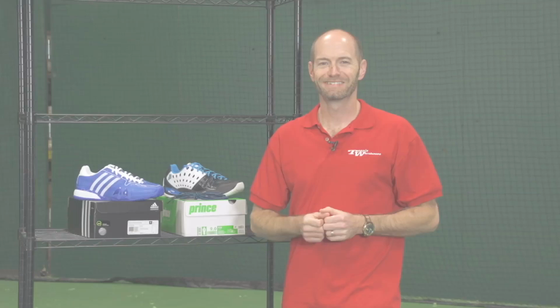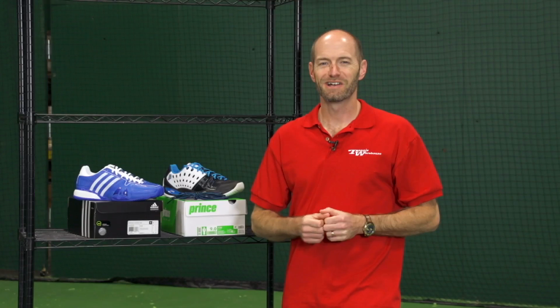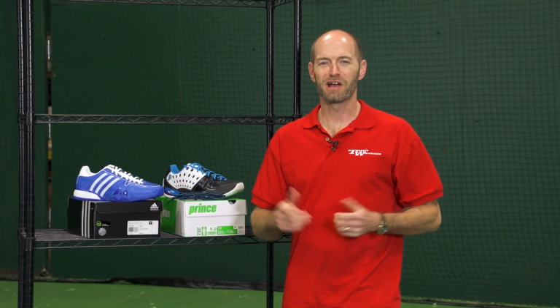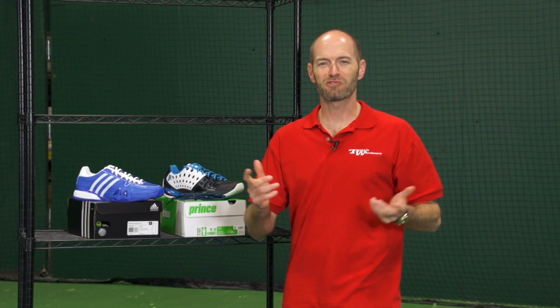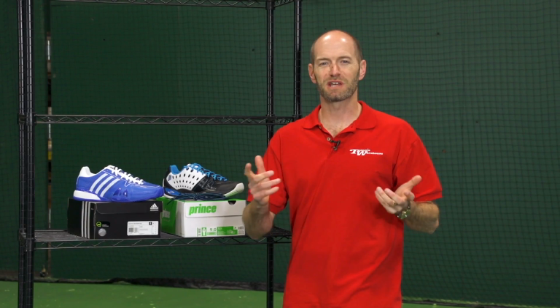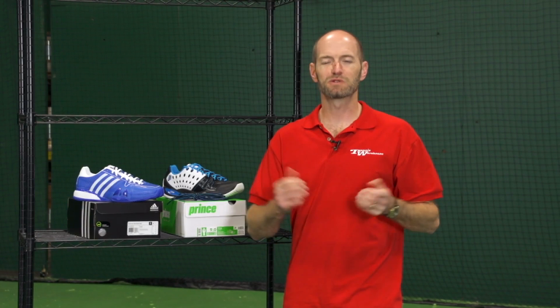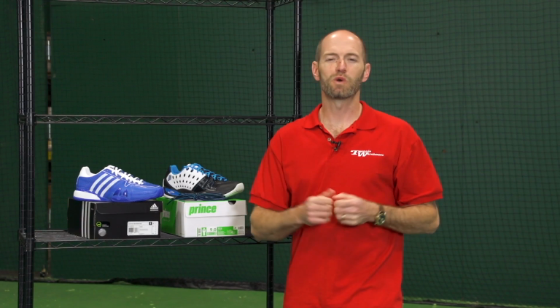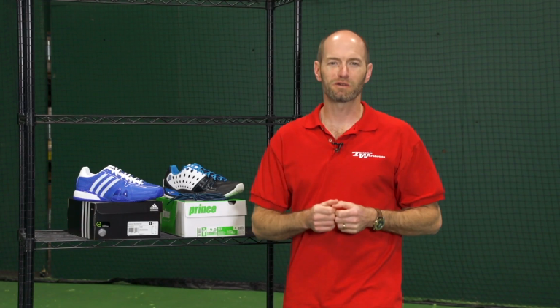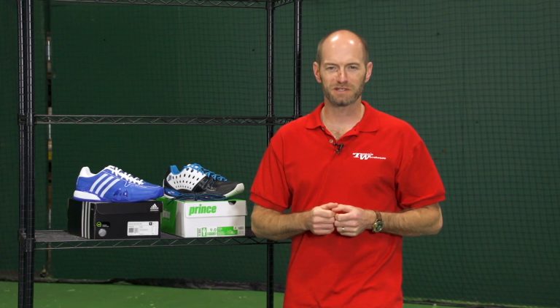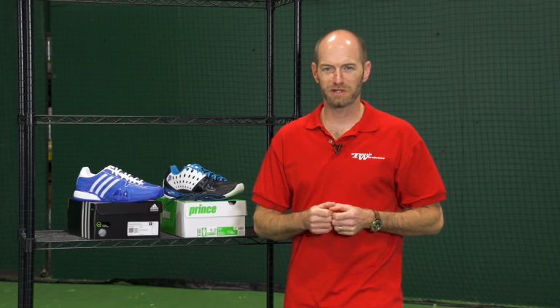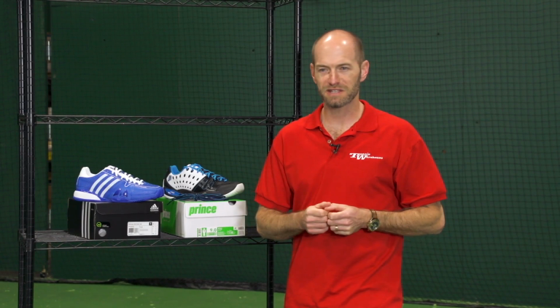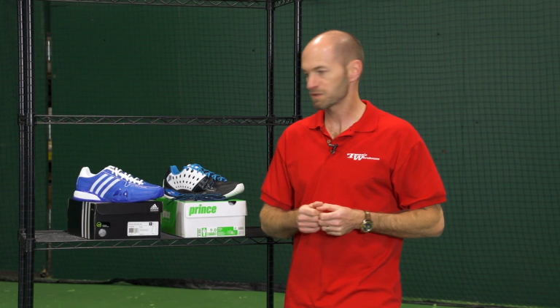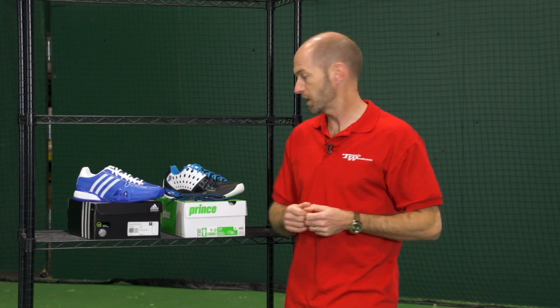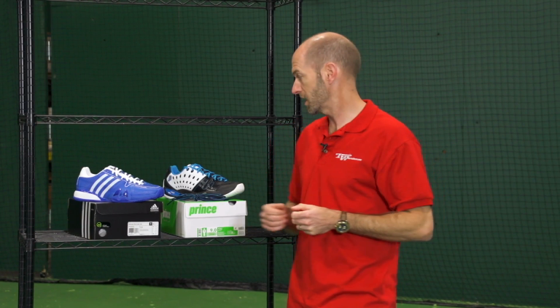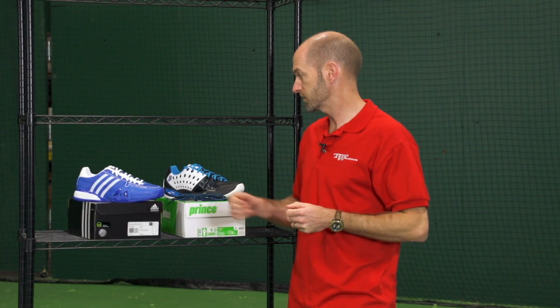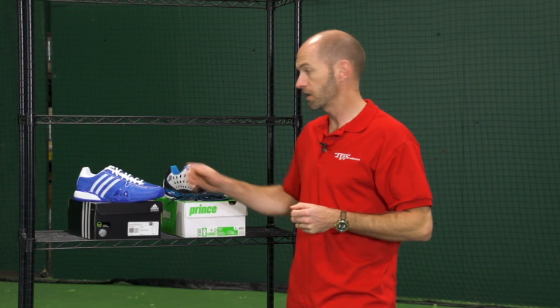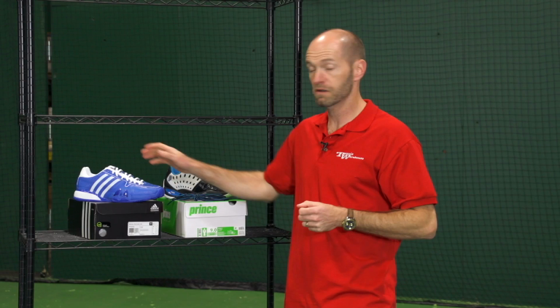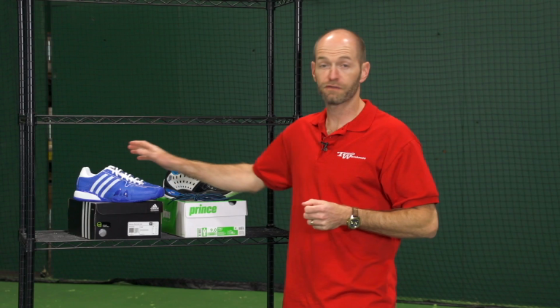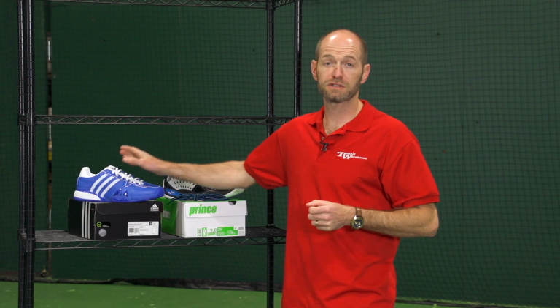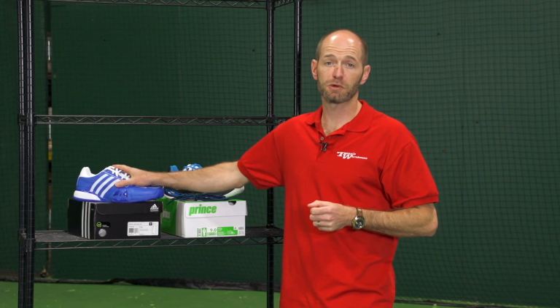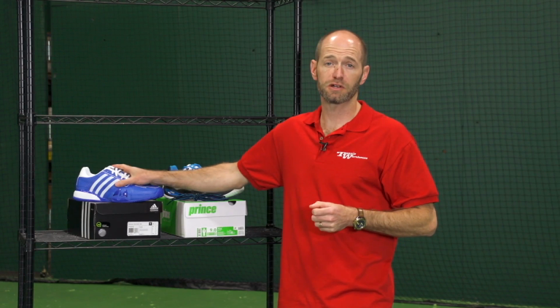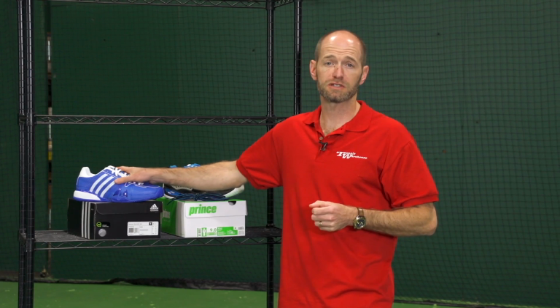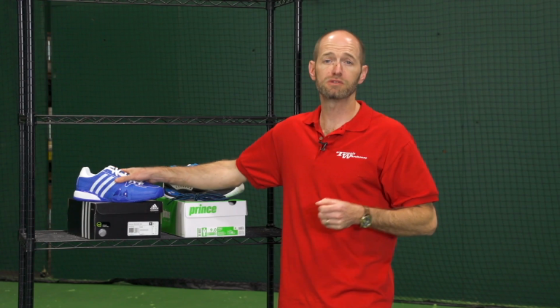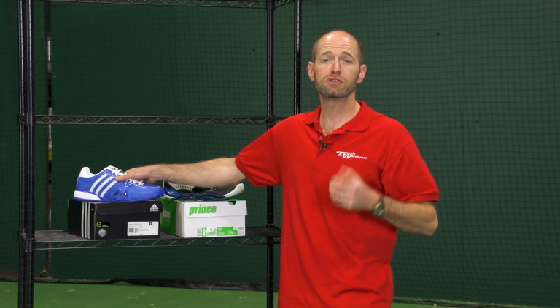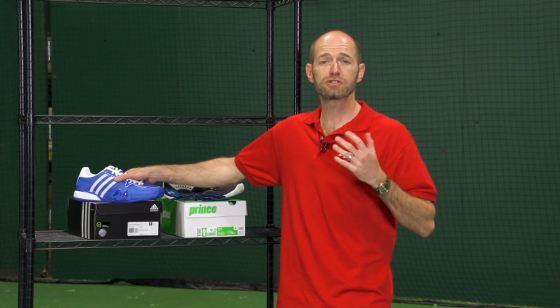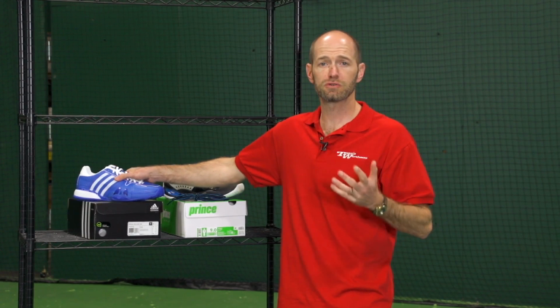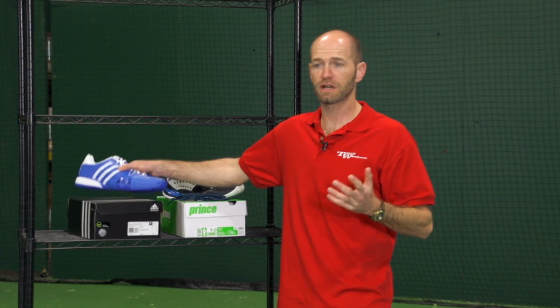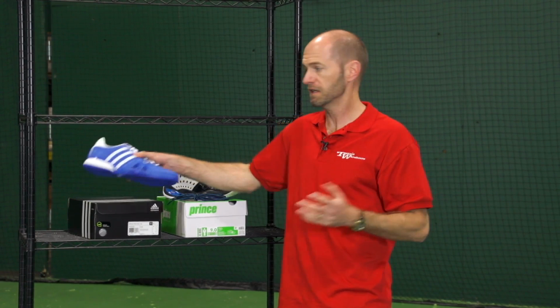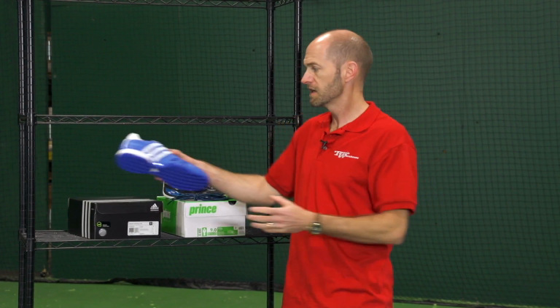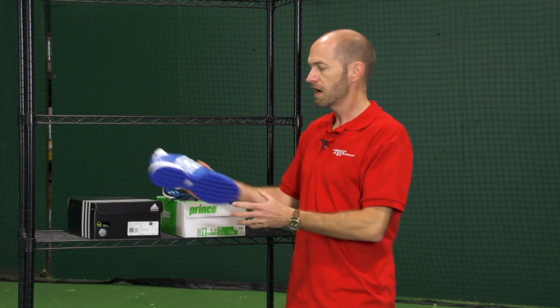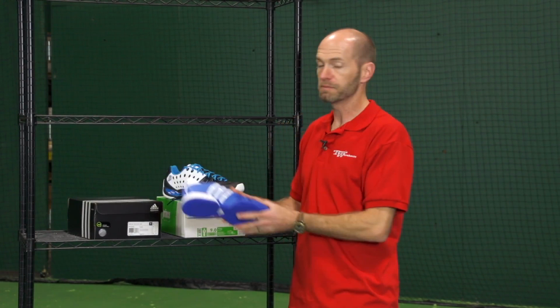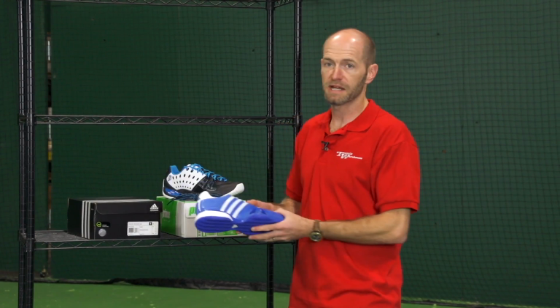Hi, I'm Chris Edwards. Welcome to this week's Tennis Warehouse vlog. First up we're going to look at some new shoe color updates.